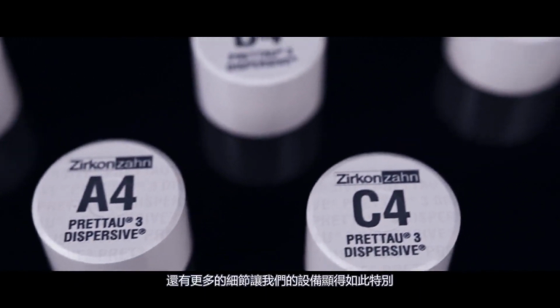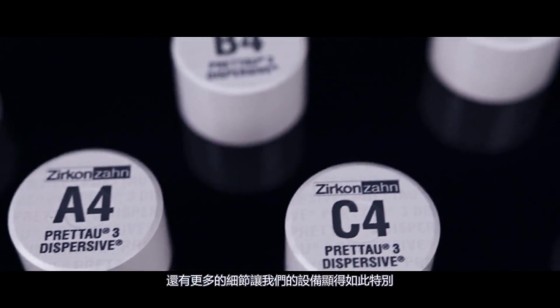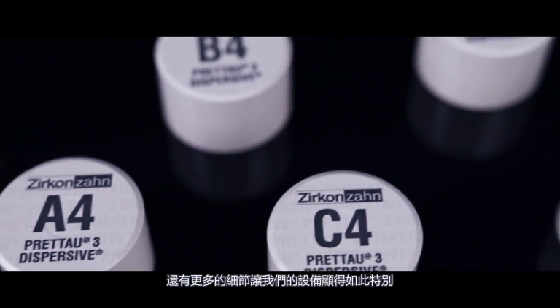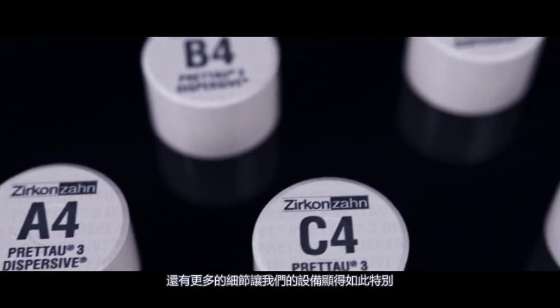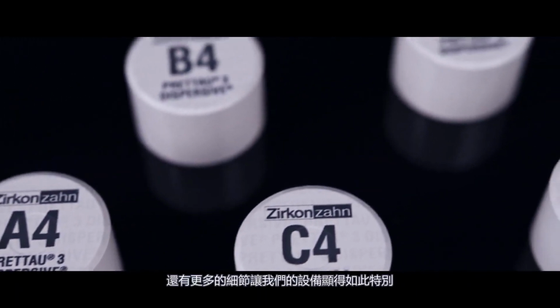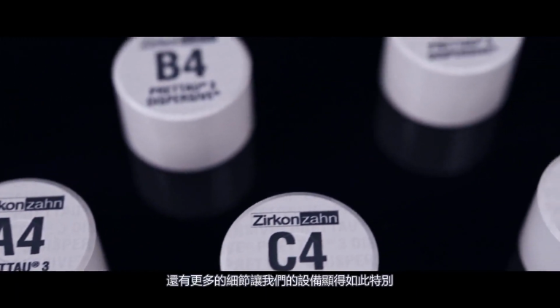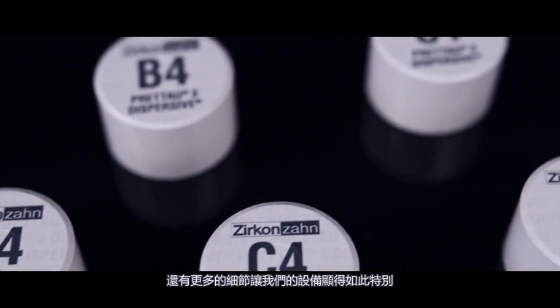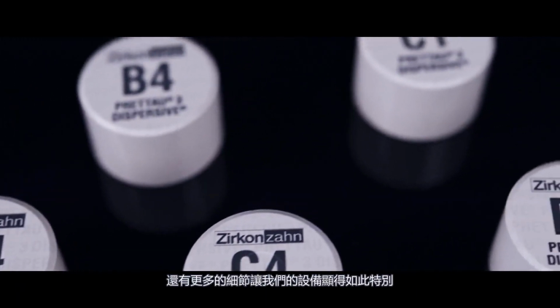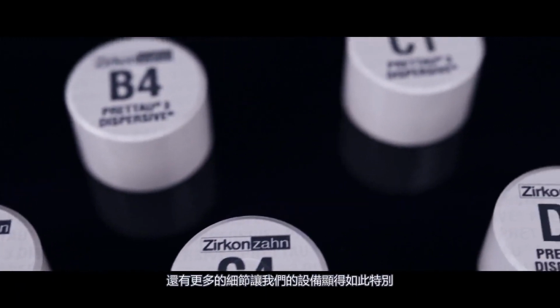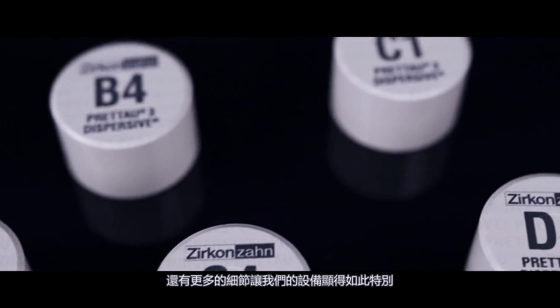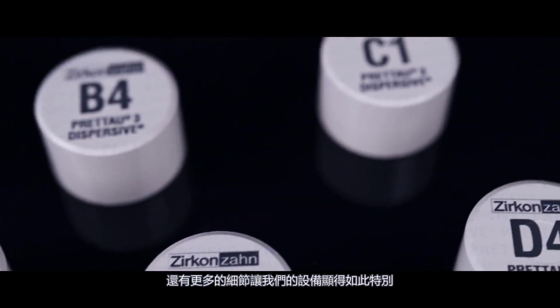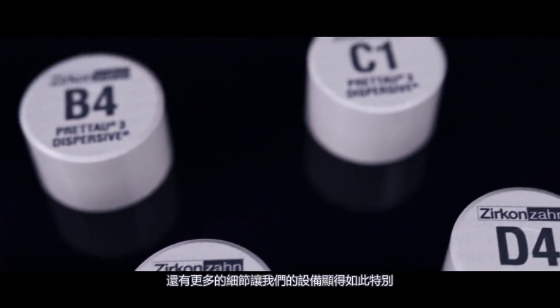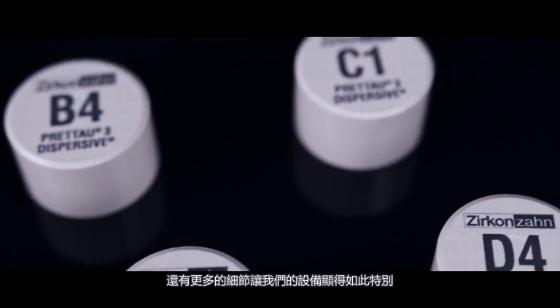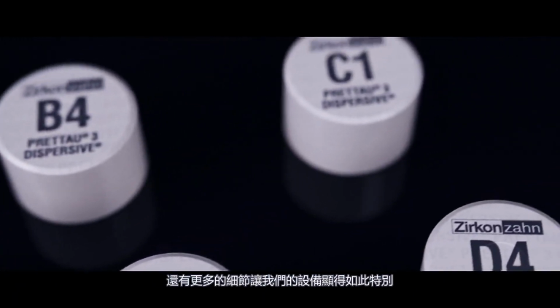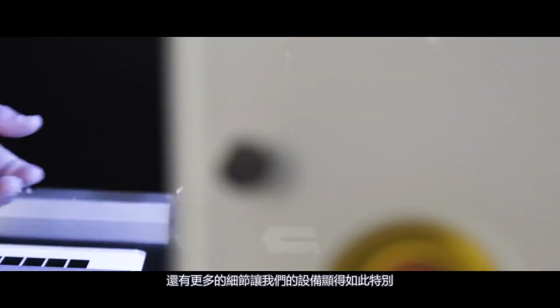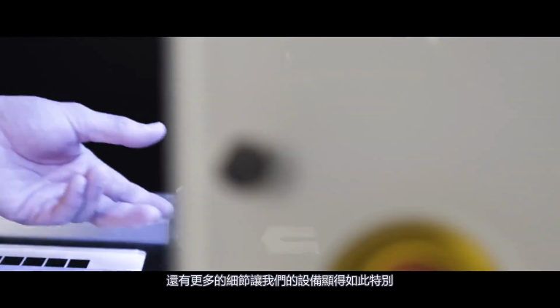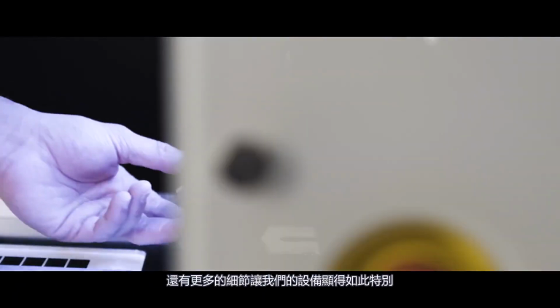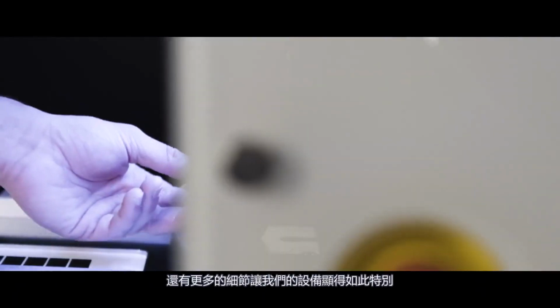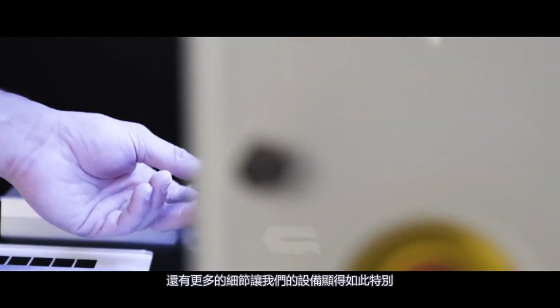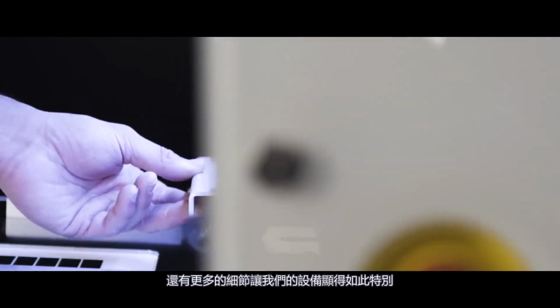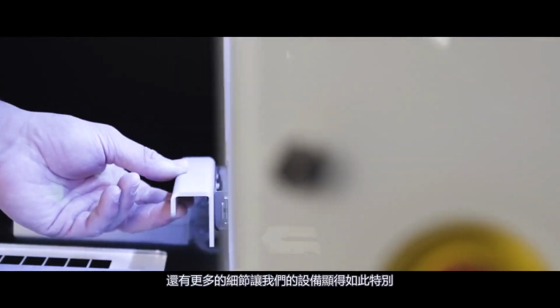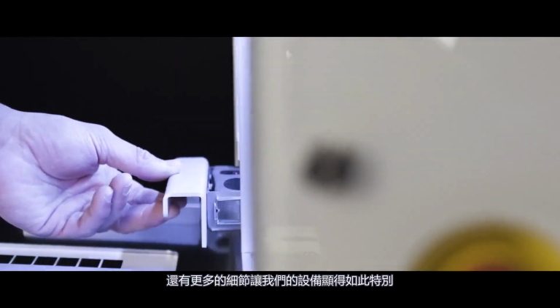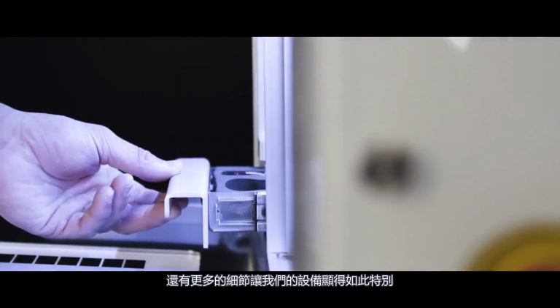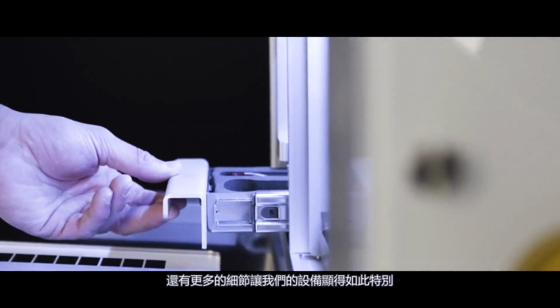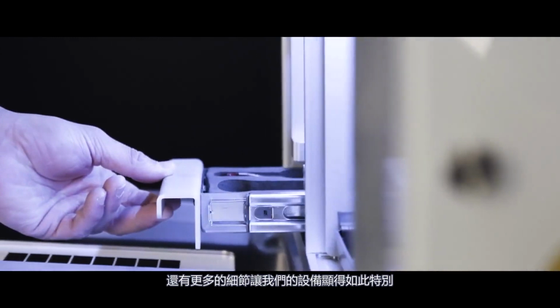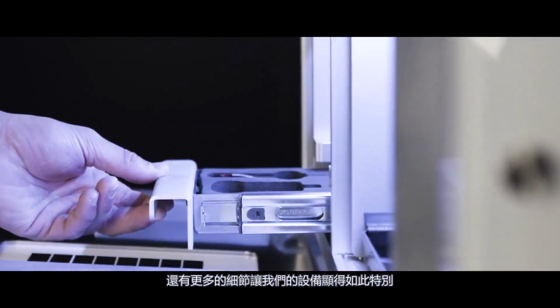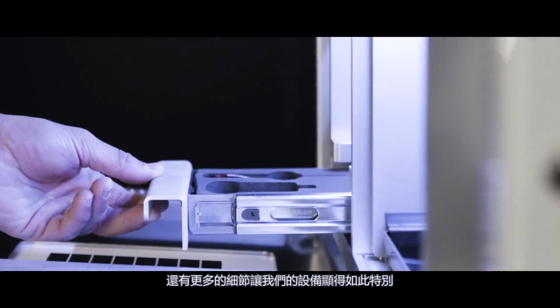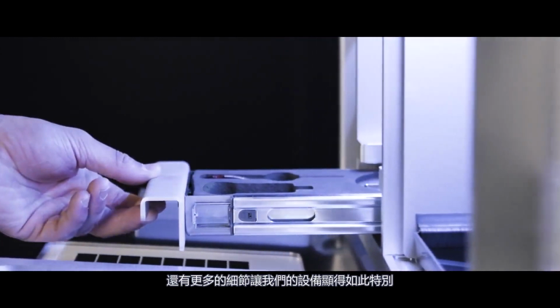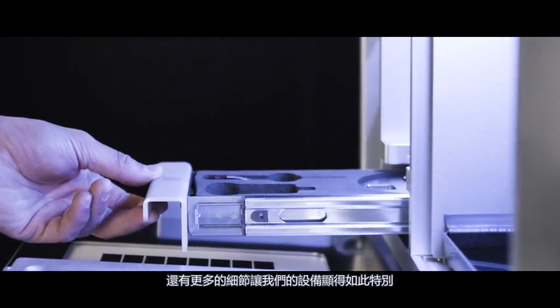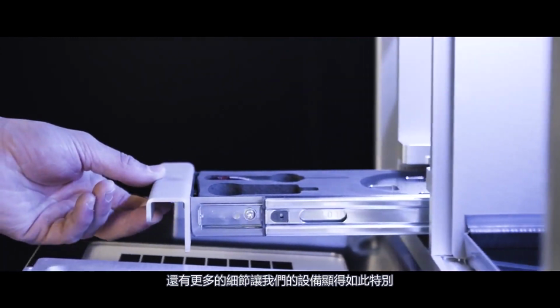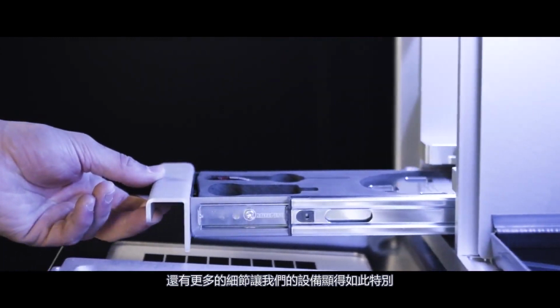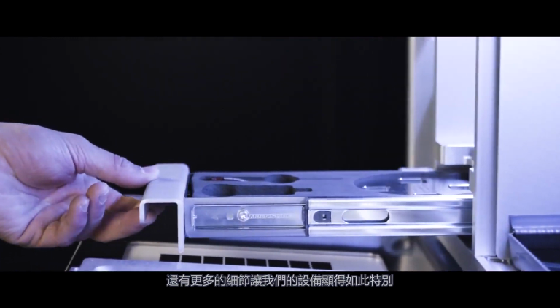Thanks to the smaller blank shape, it is no longer necessary to keep a large inventory of hardly-used colors, and of course this also saves costs. But that is not all. It is the many small details that make the machine so special.